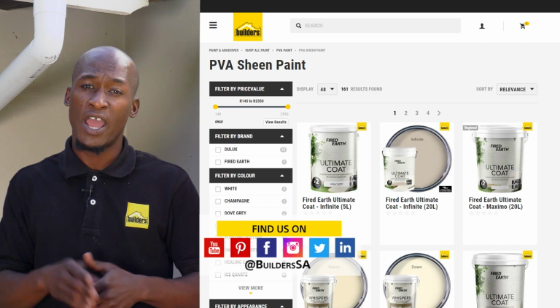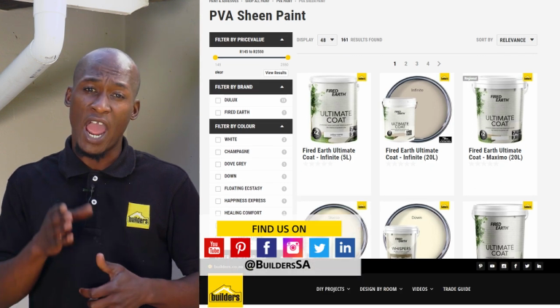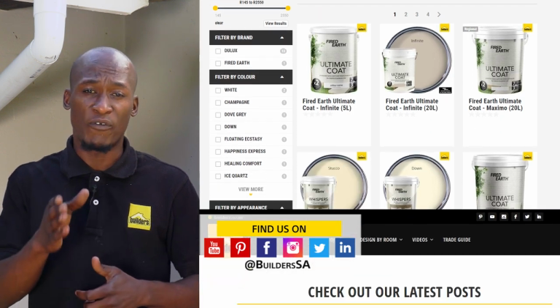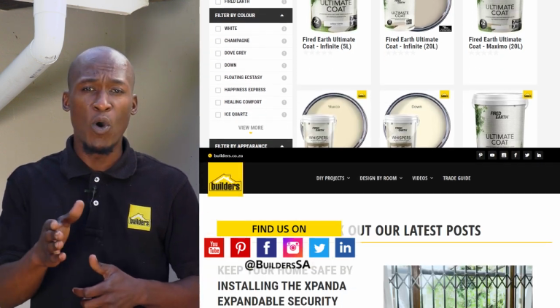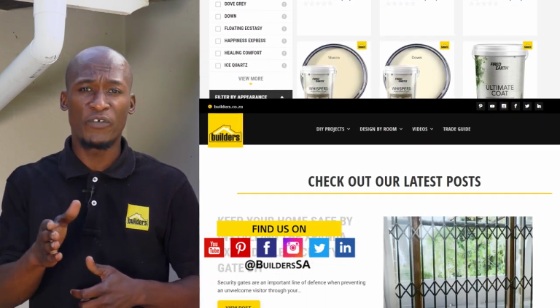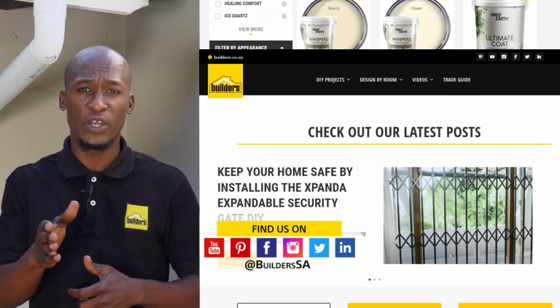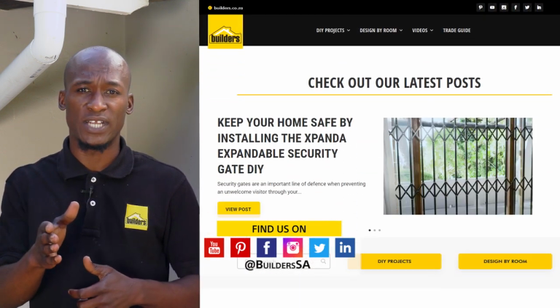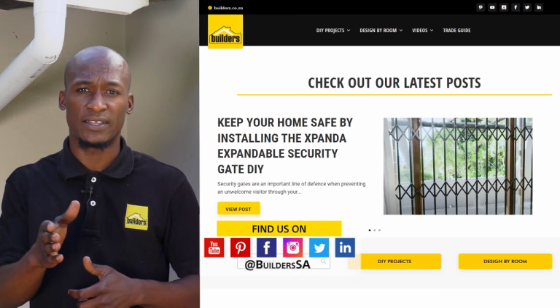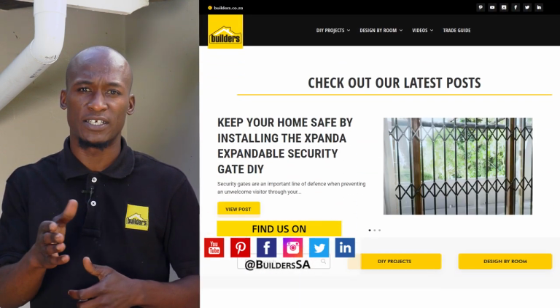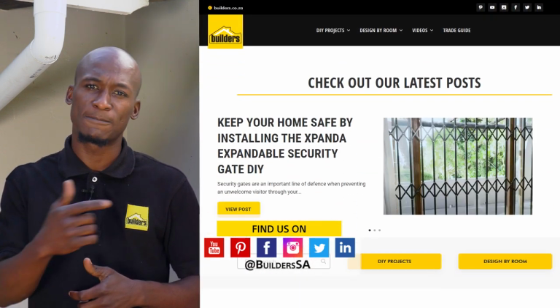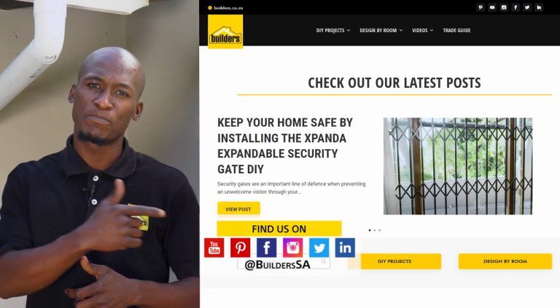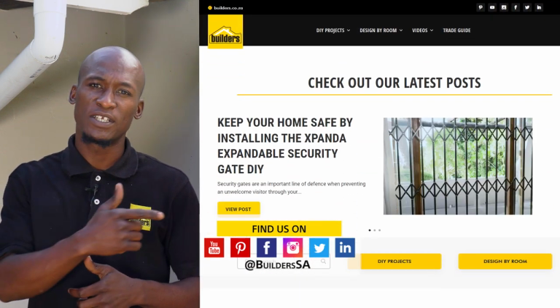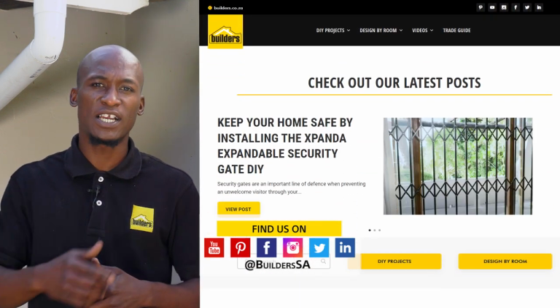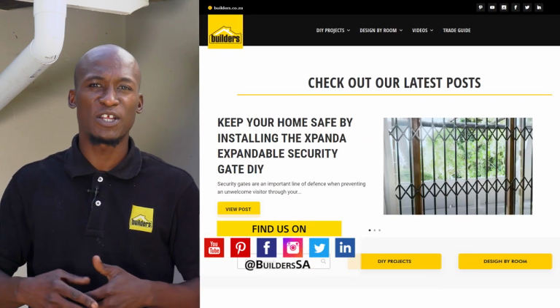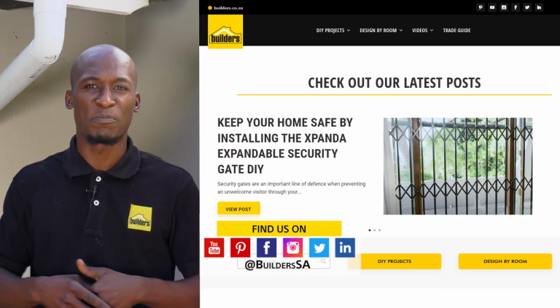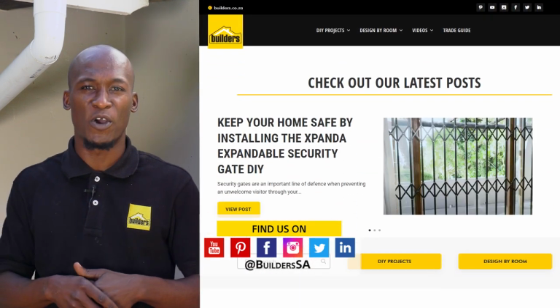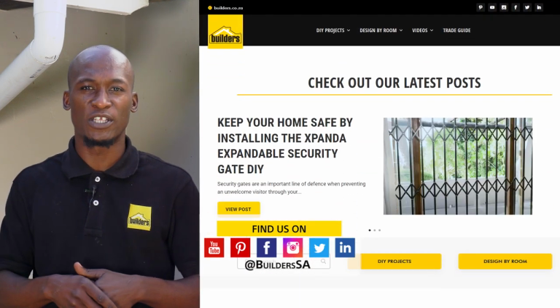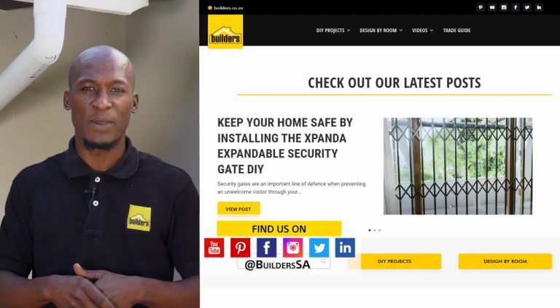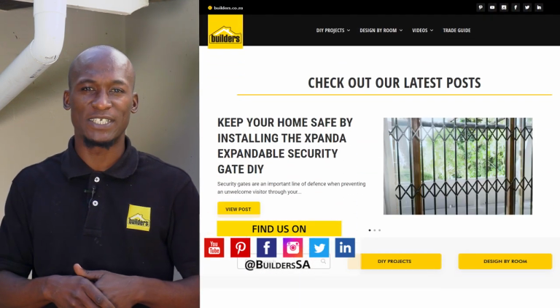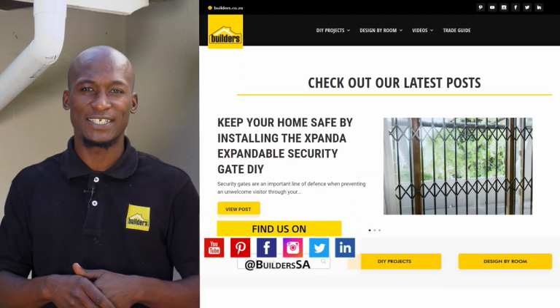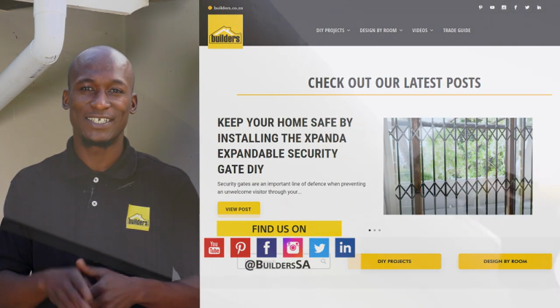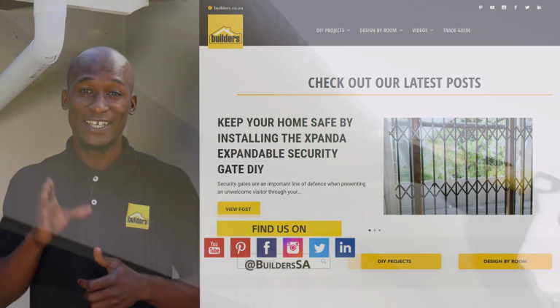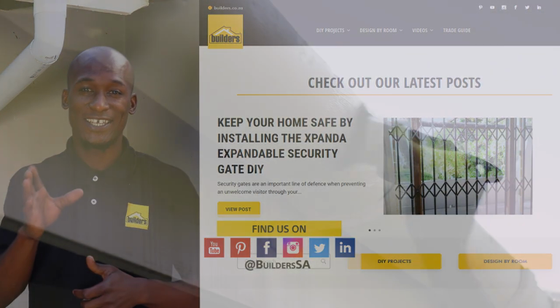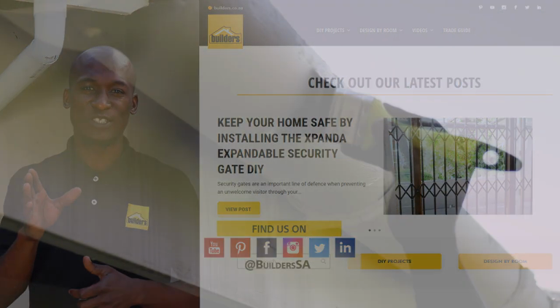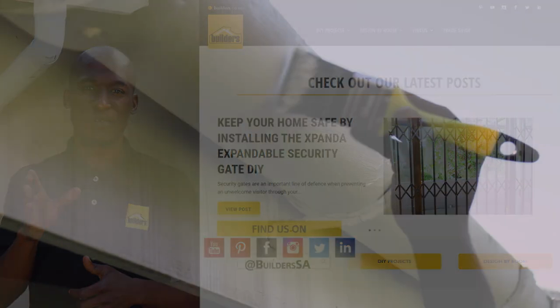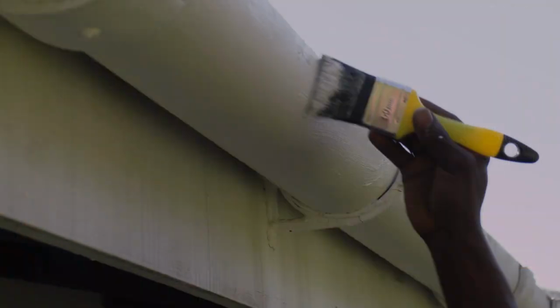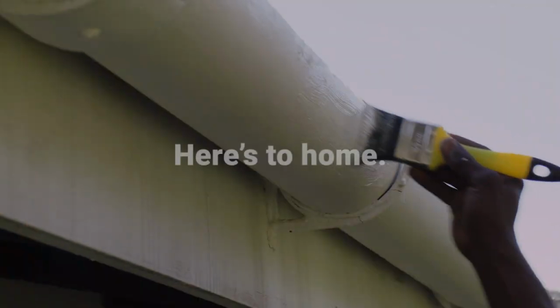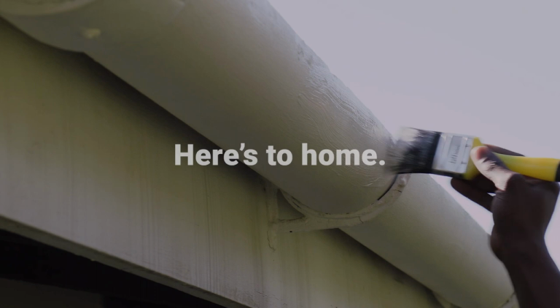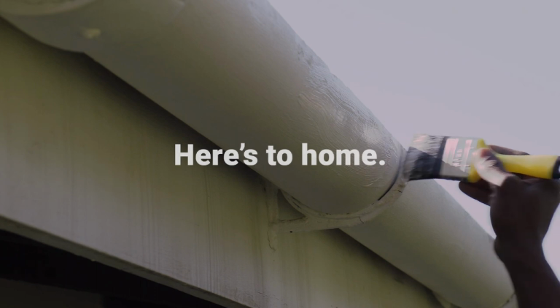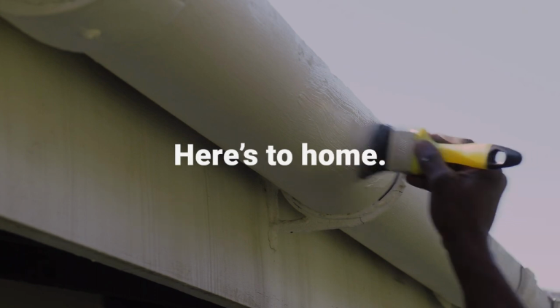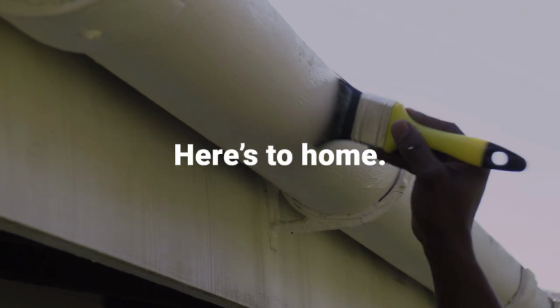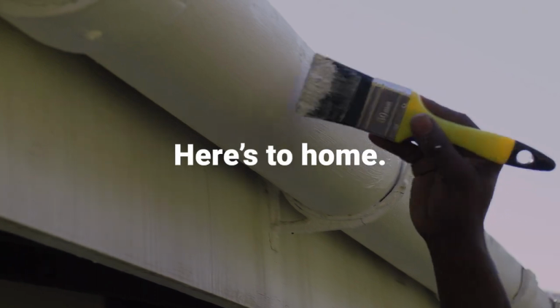For more videos like this, check out the blog on the website. Get to Builders, get it done!